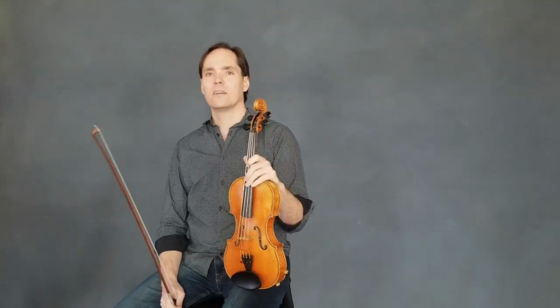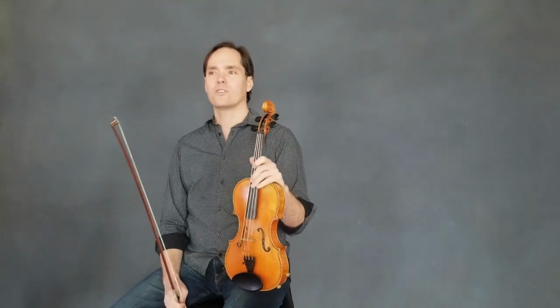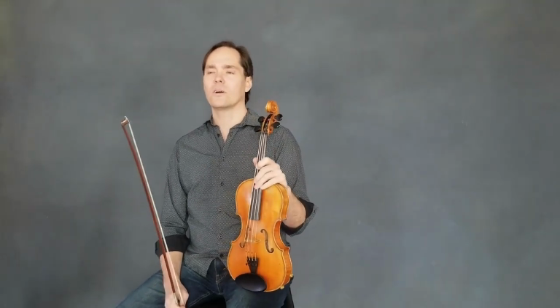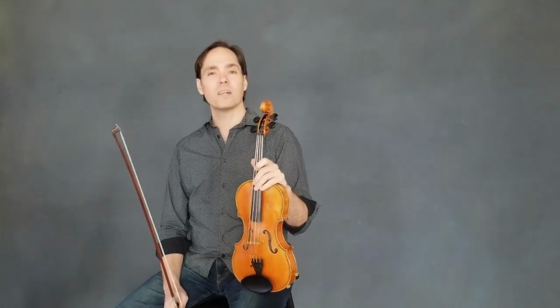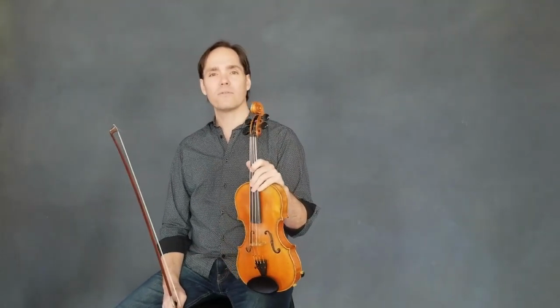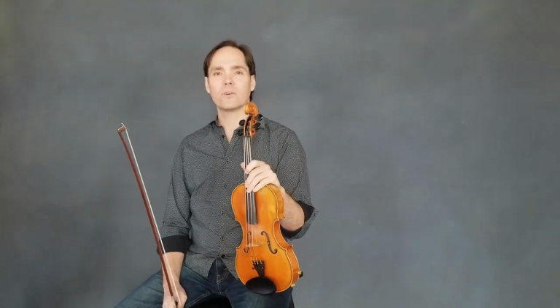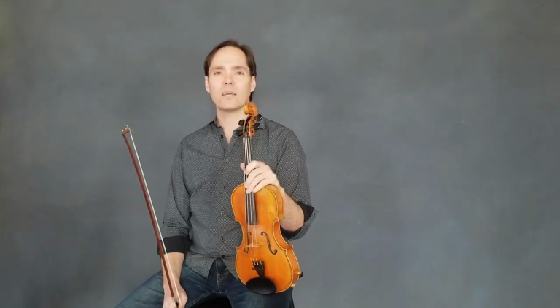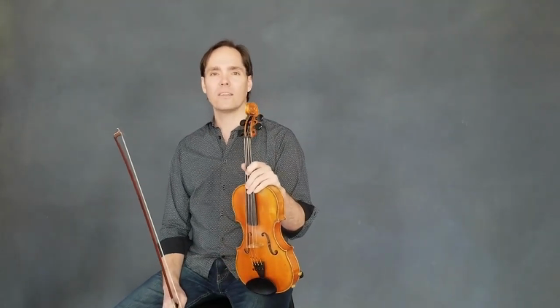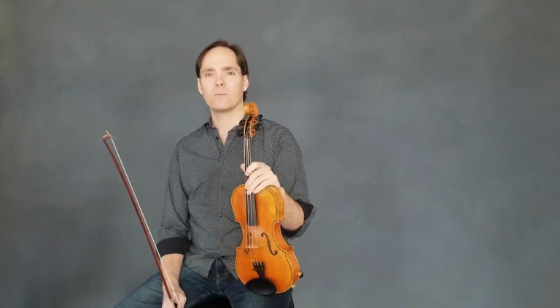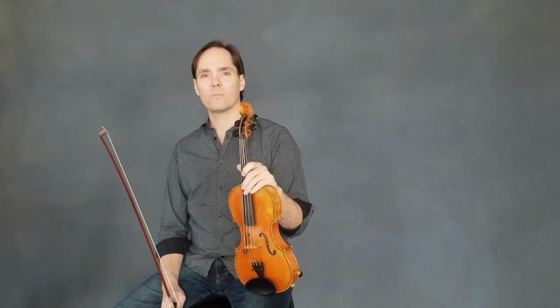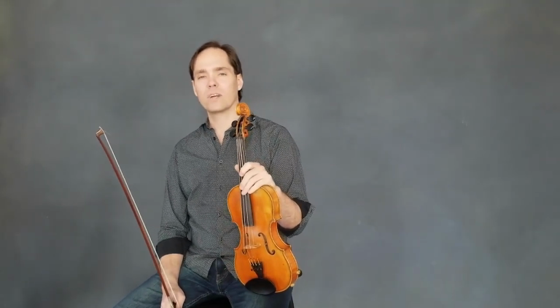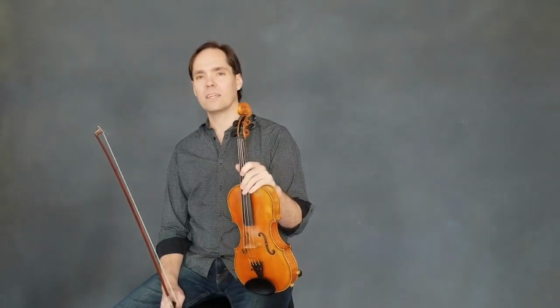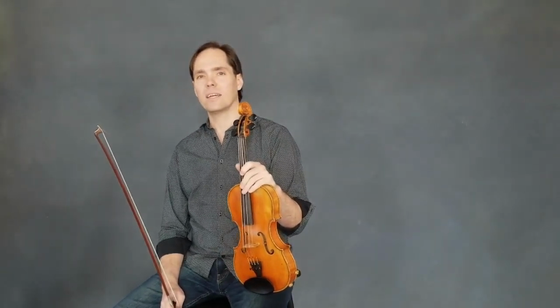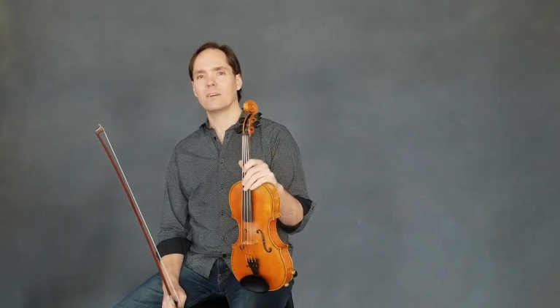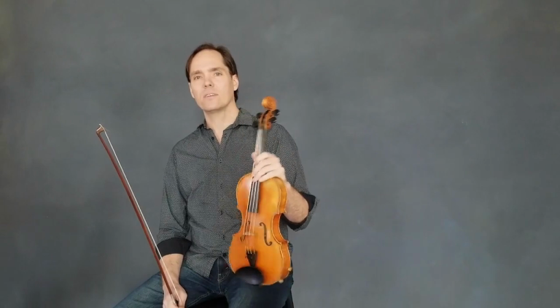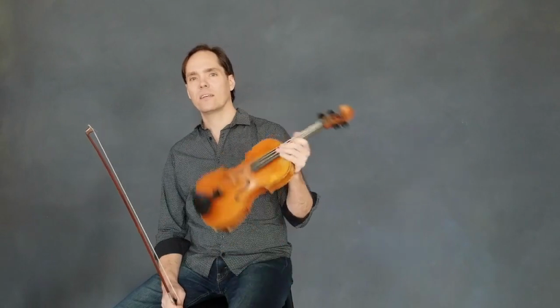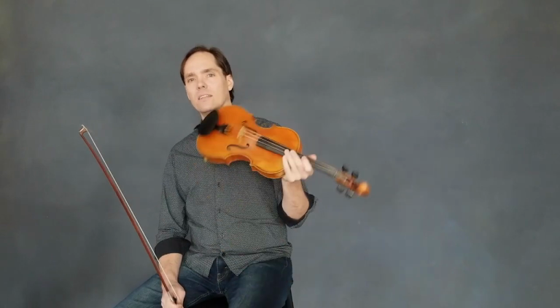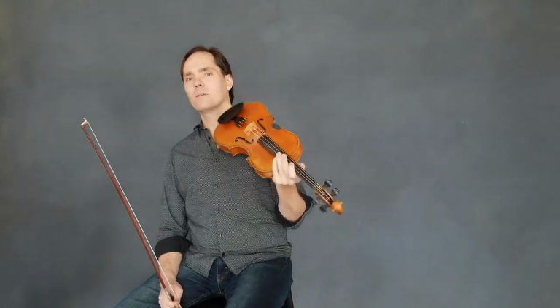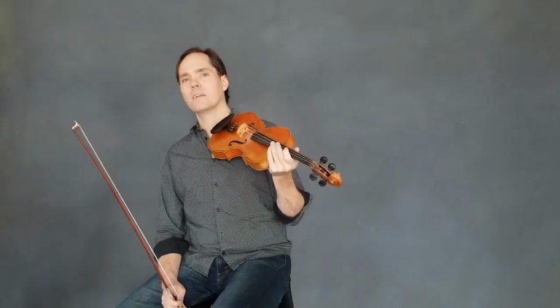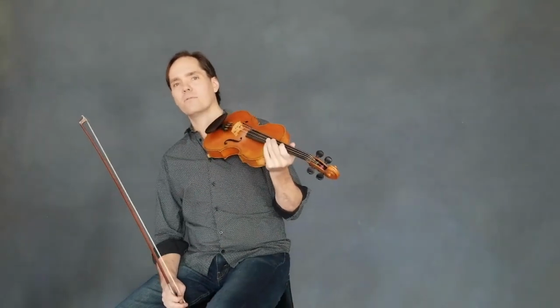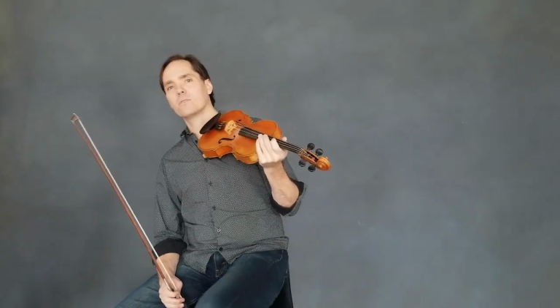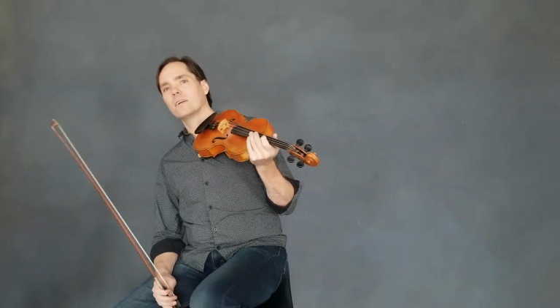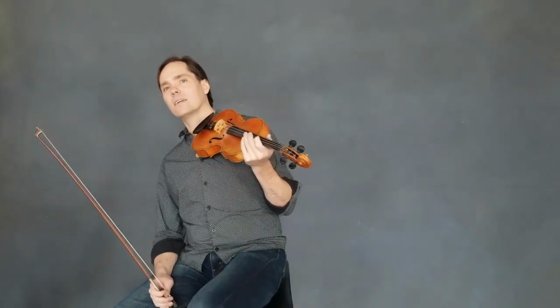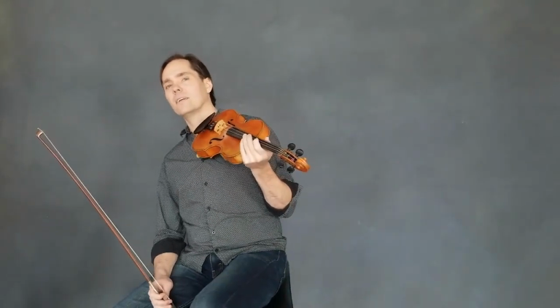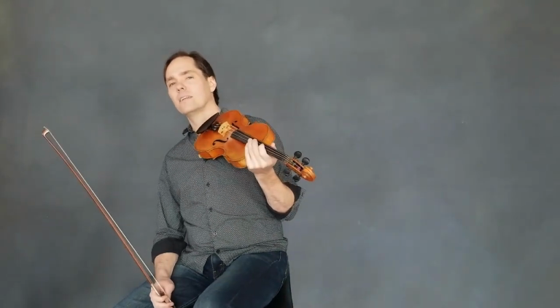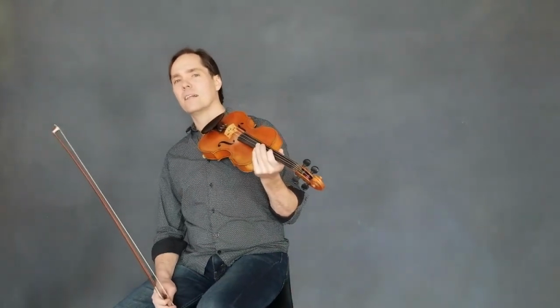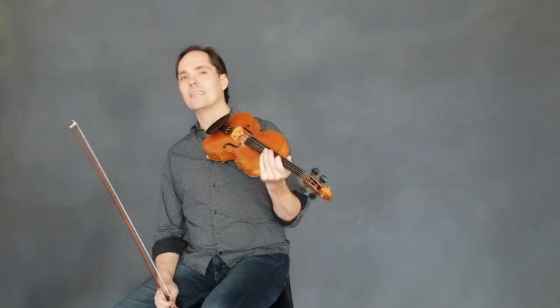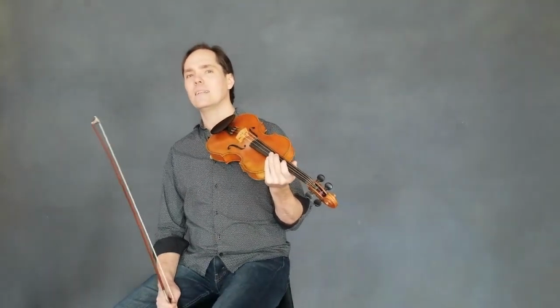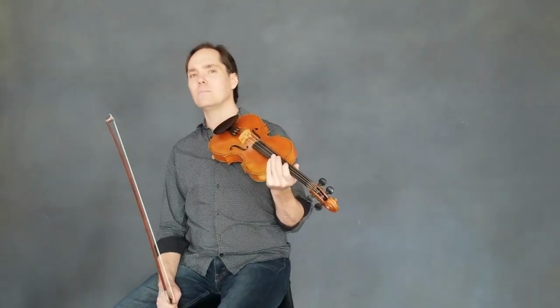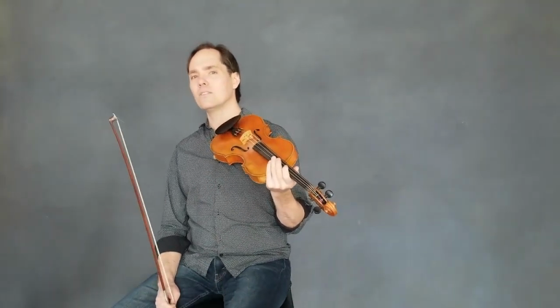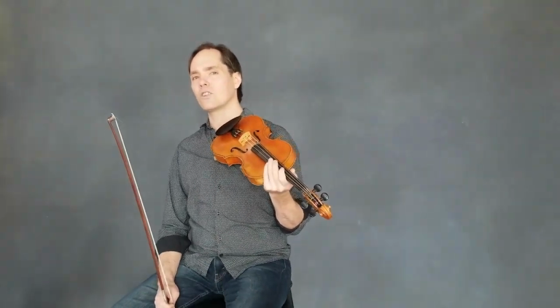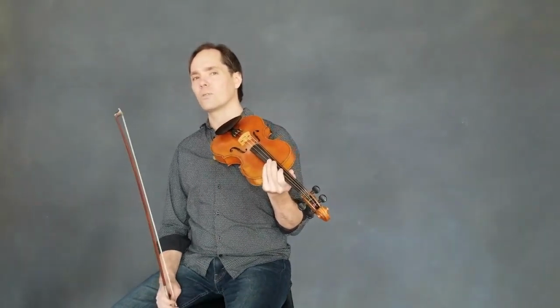So I'll play it for you, then we'll break it down, then I'll play it for you again a little bit slower.